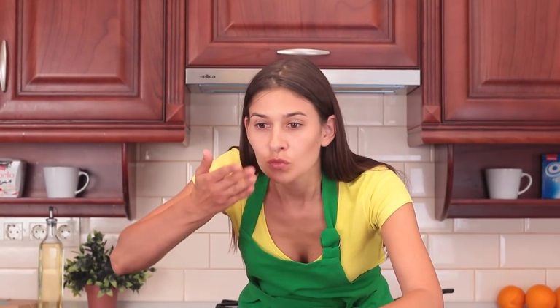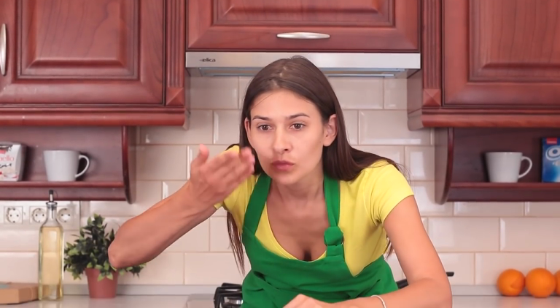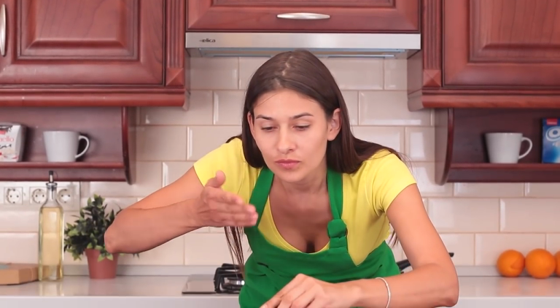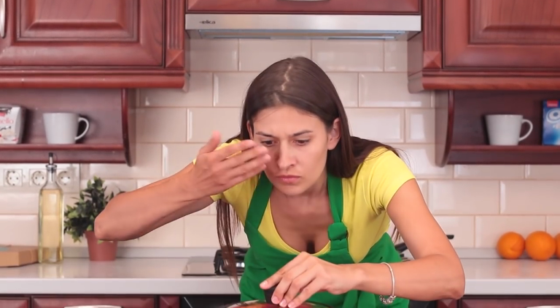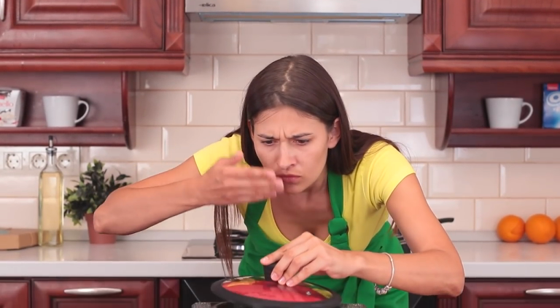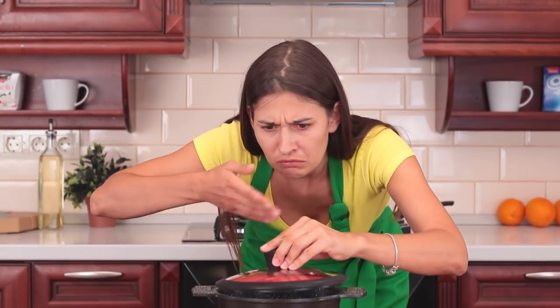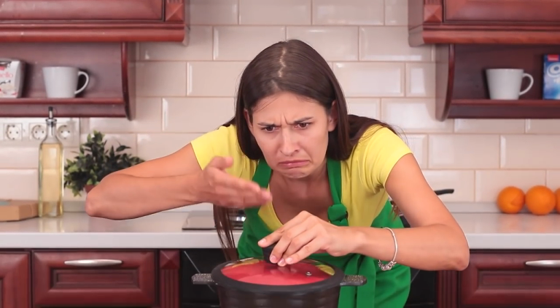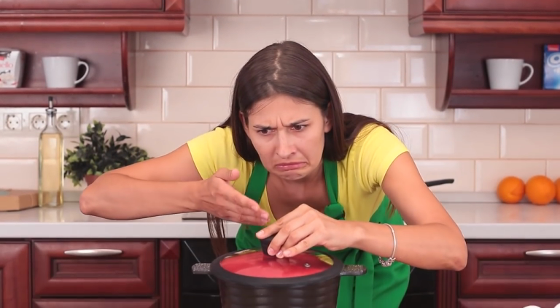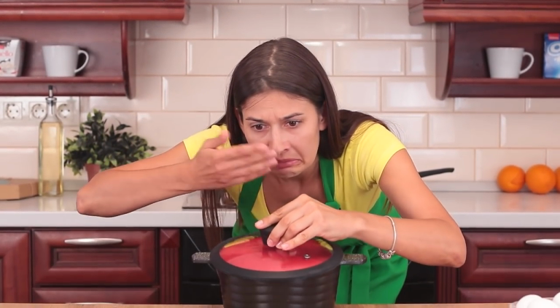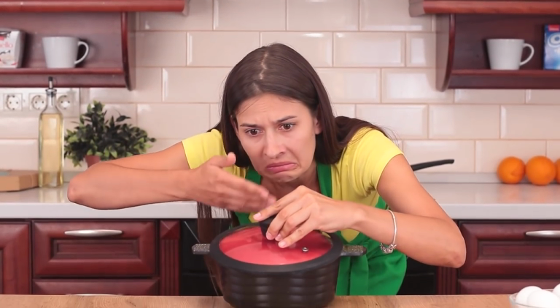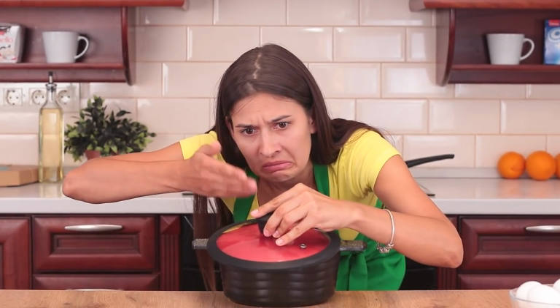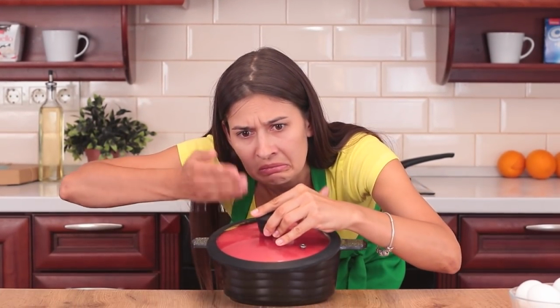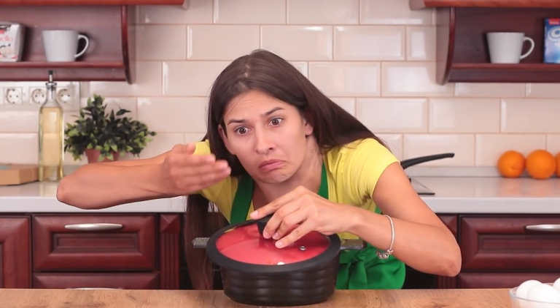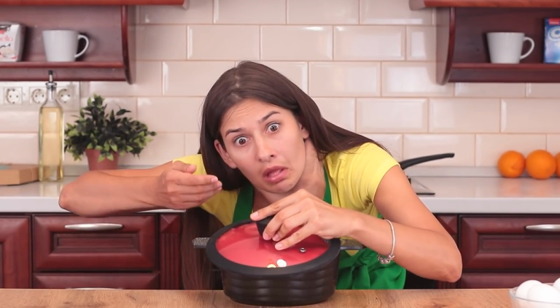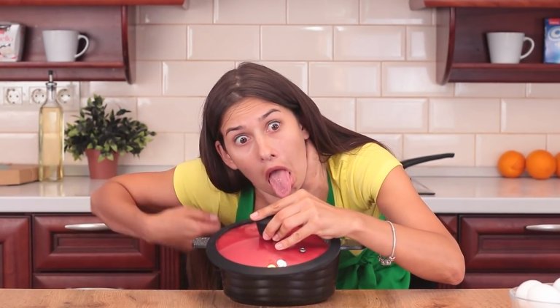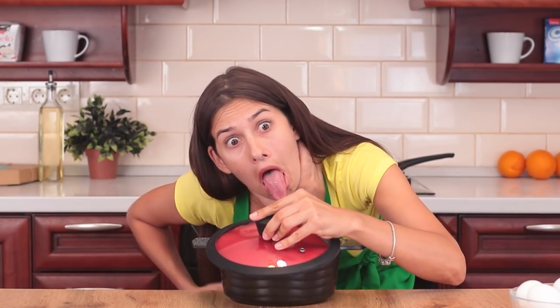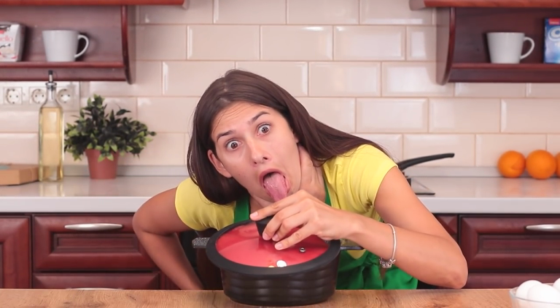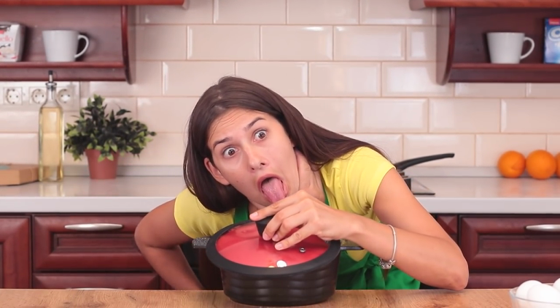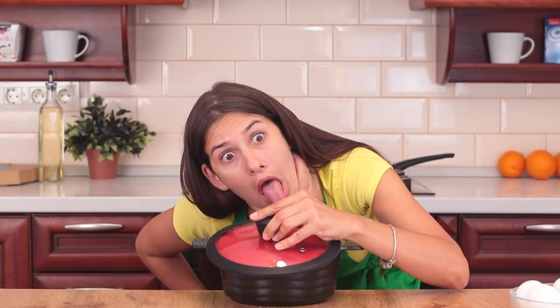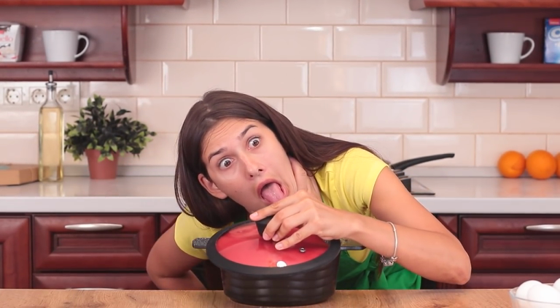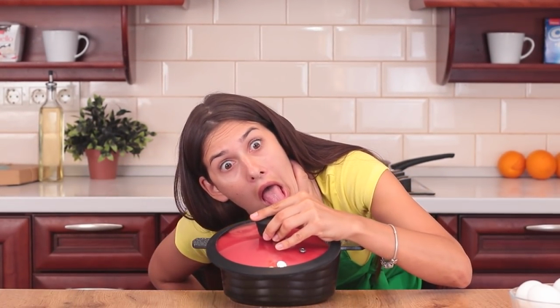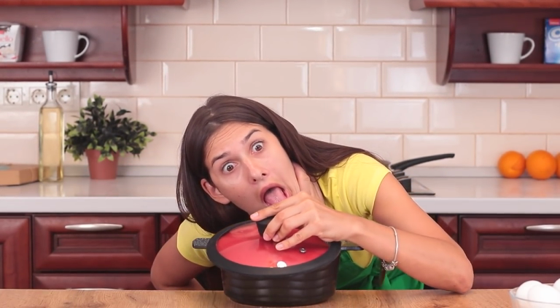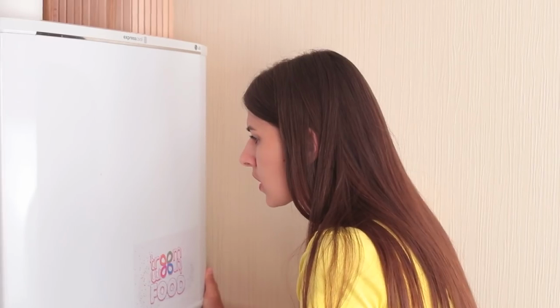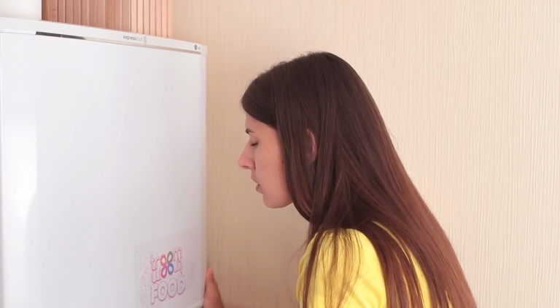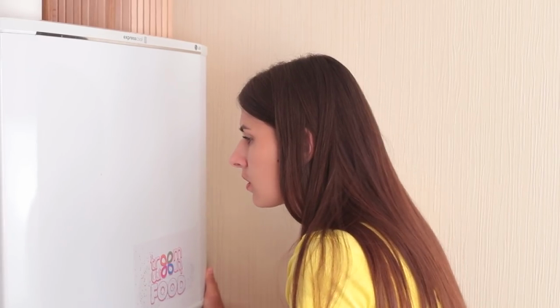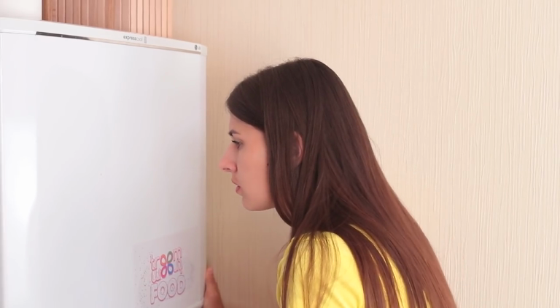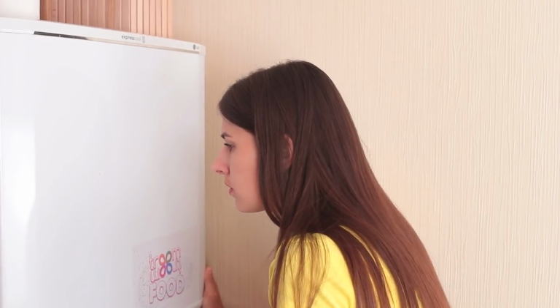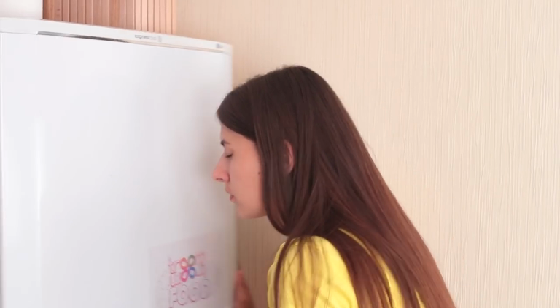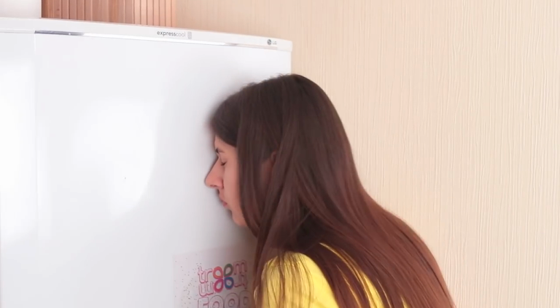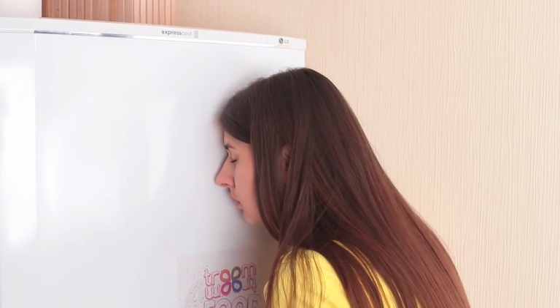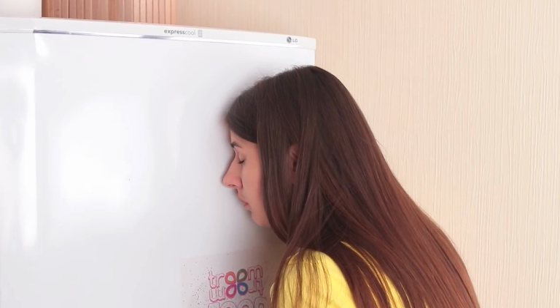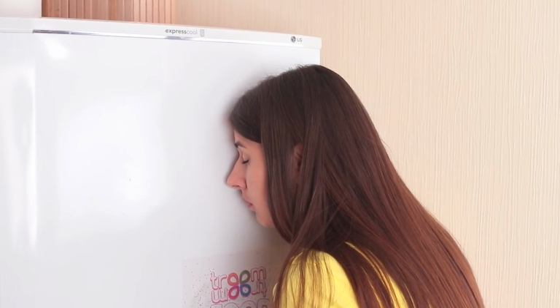Cooking is fun. Even if something goes wrong in the kitchen, you always can strike back and smile at the trouble.